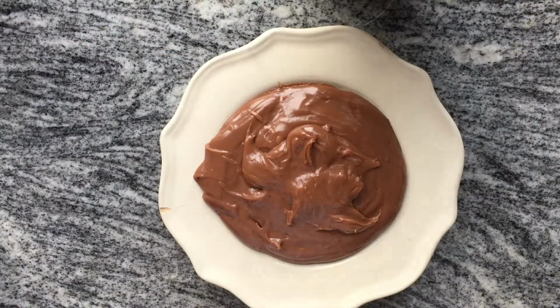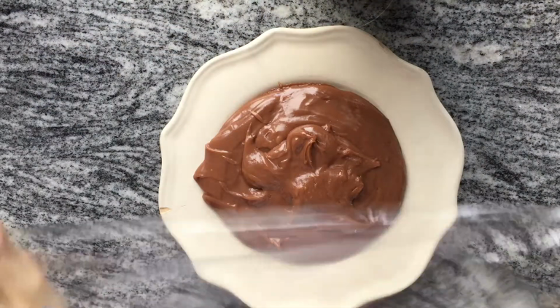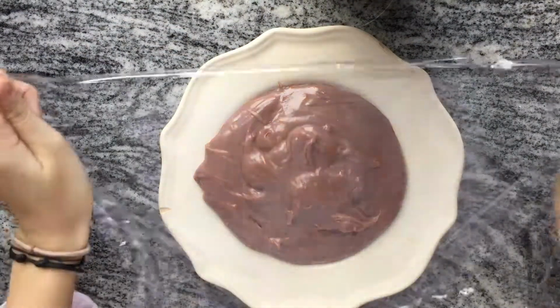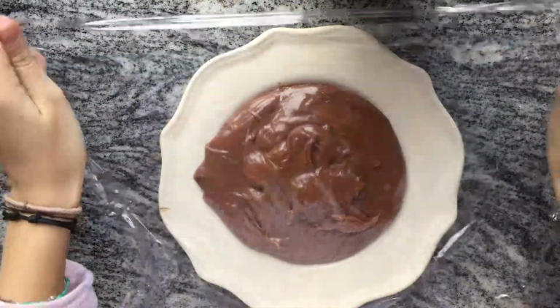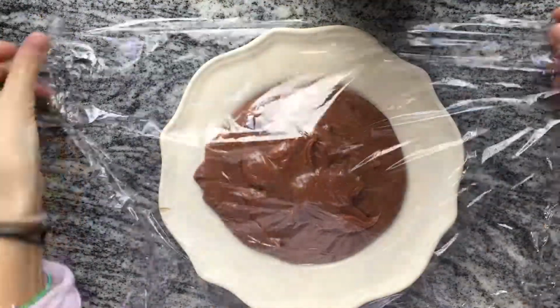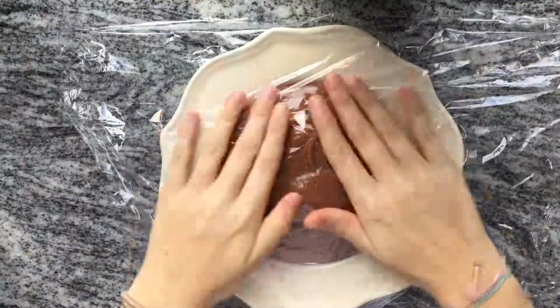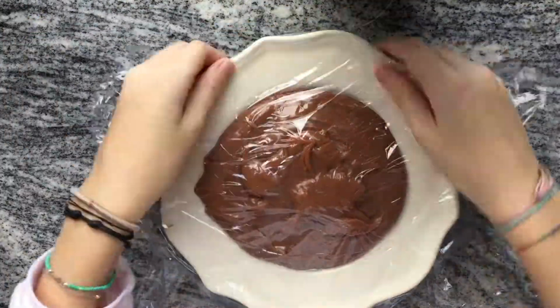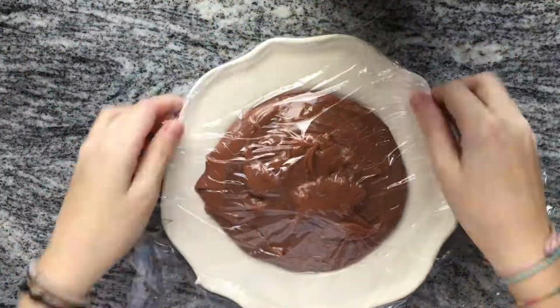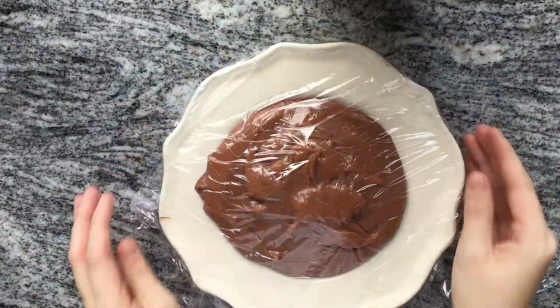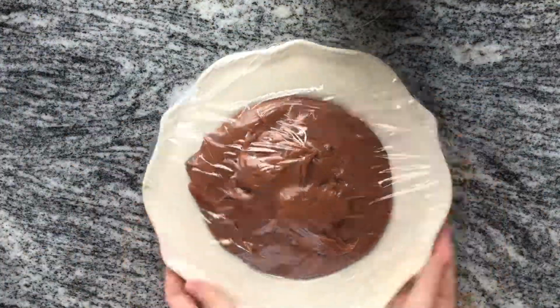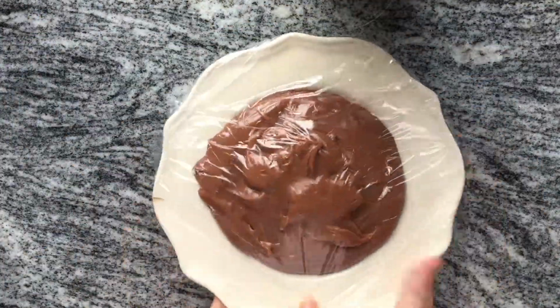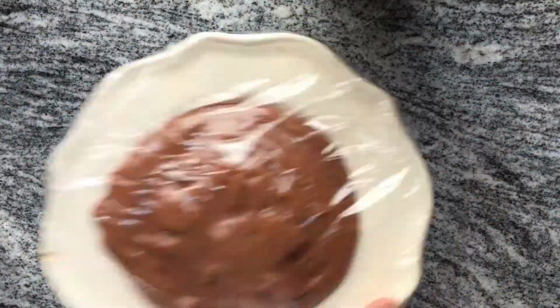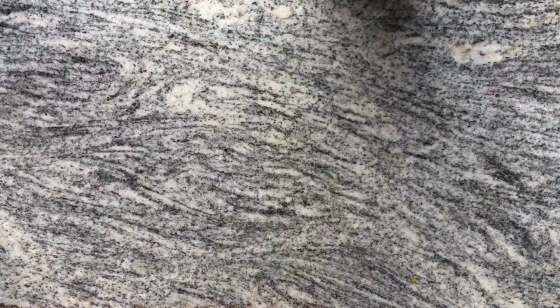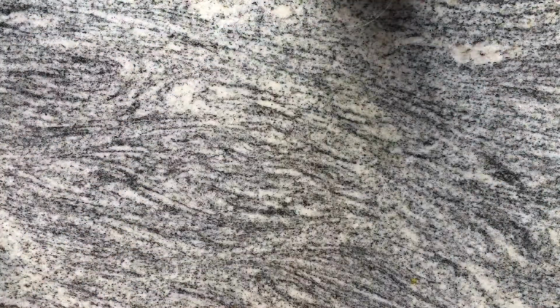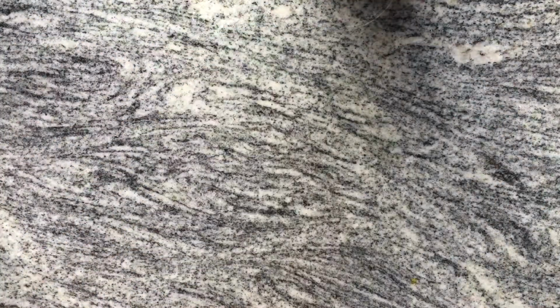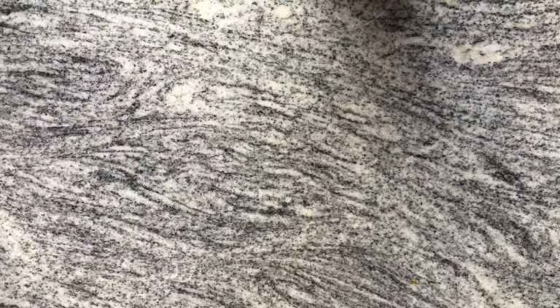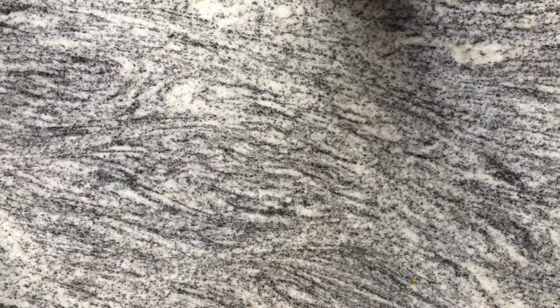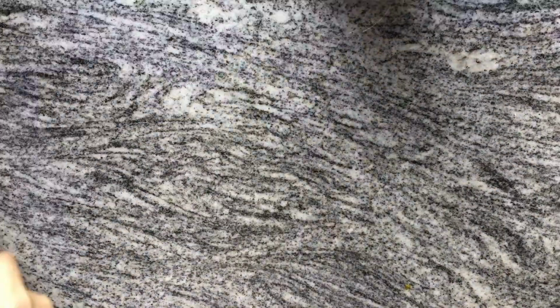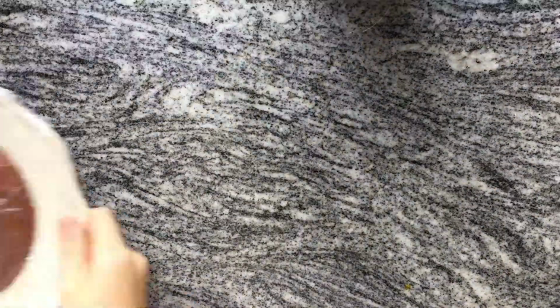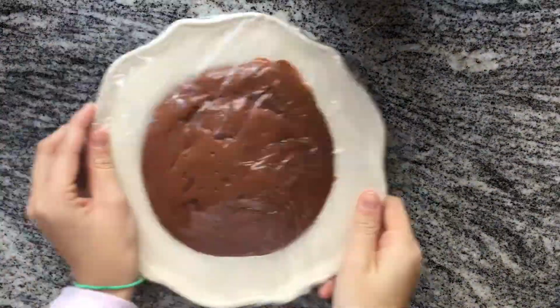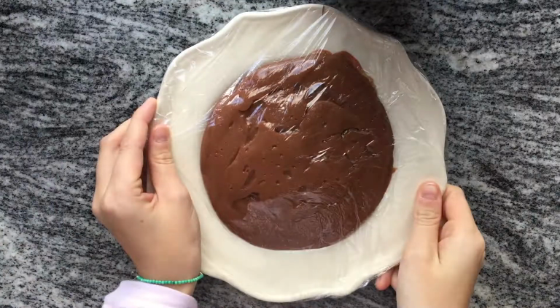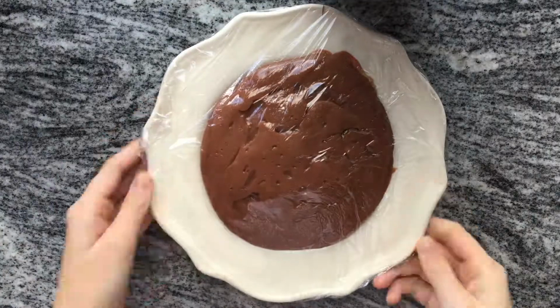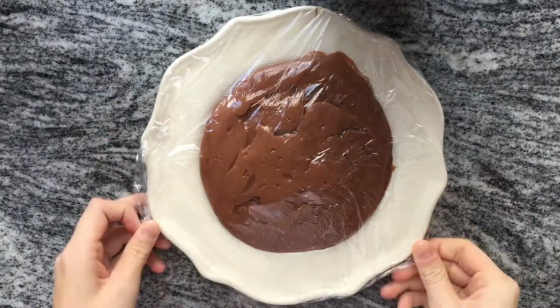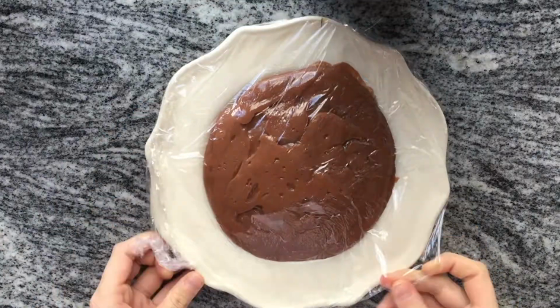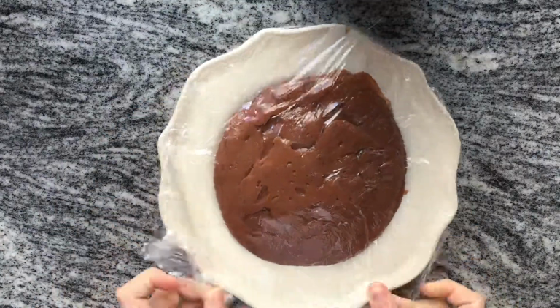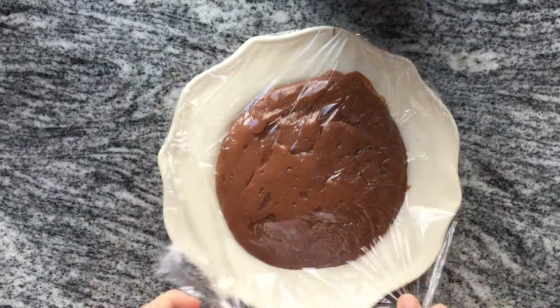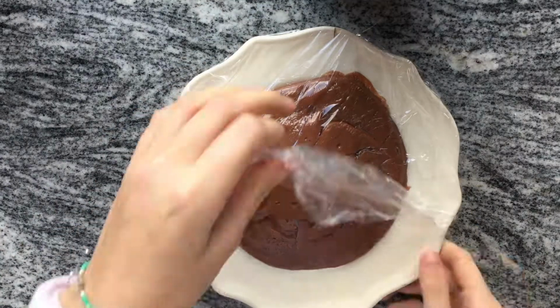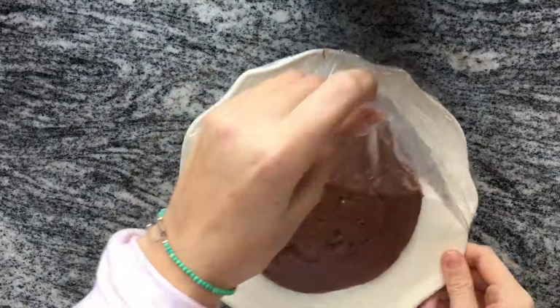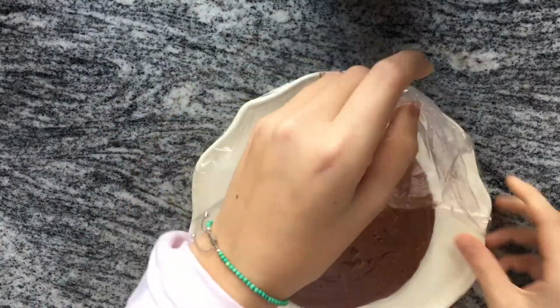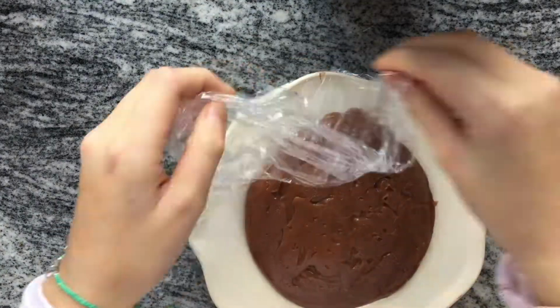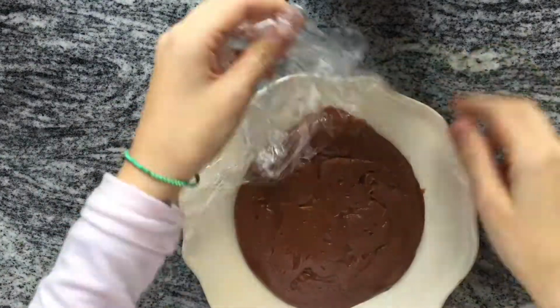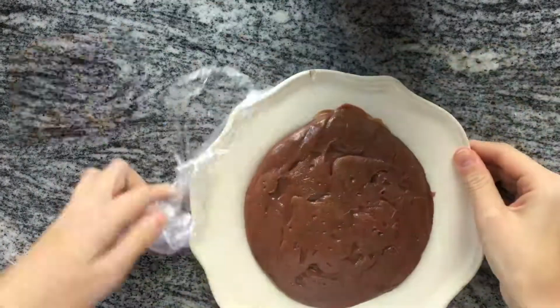Next cover it with some greased plastic wrap and chill it for about 30 minutes or until fully cooled.